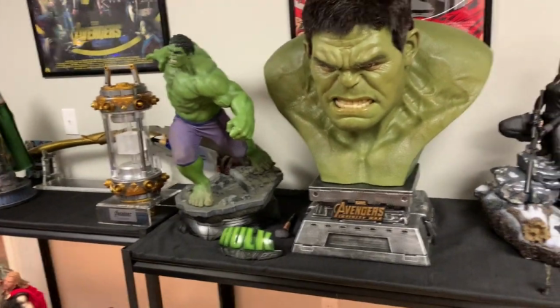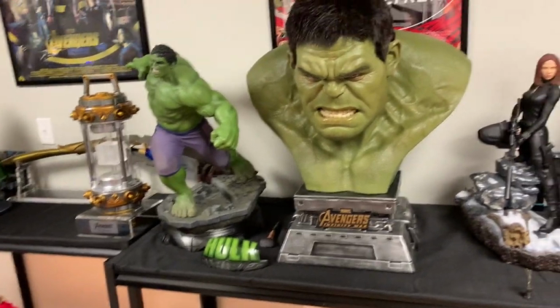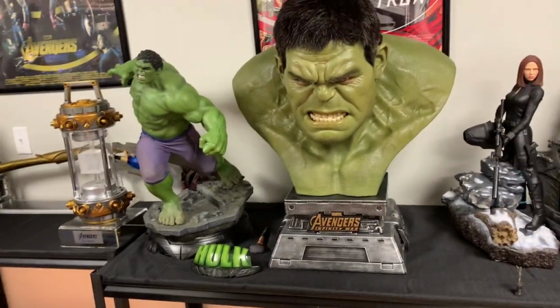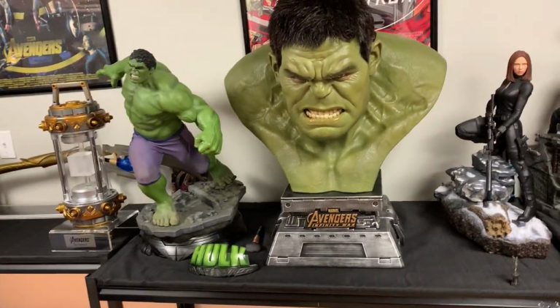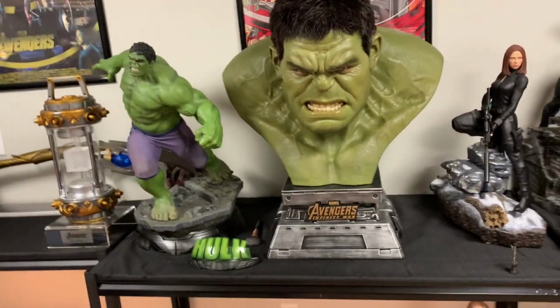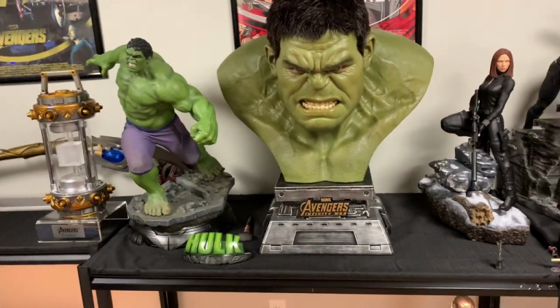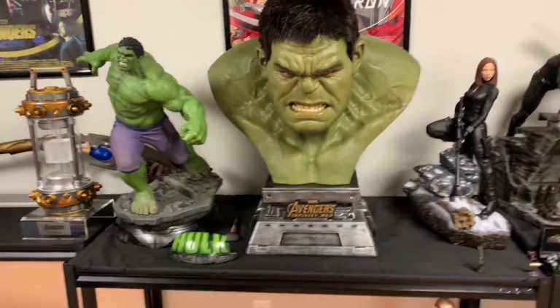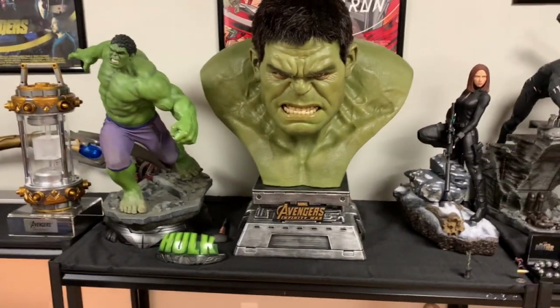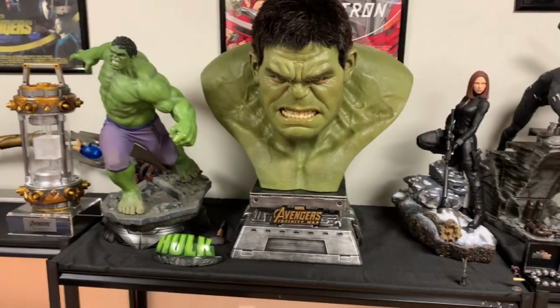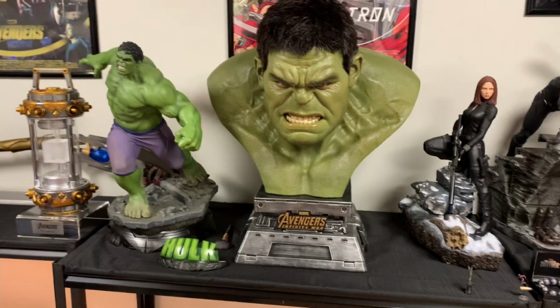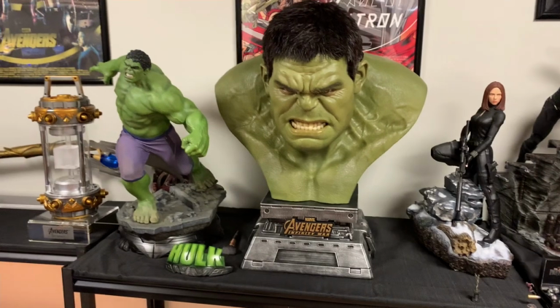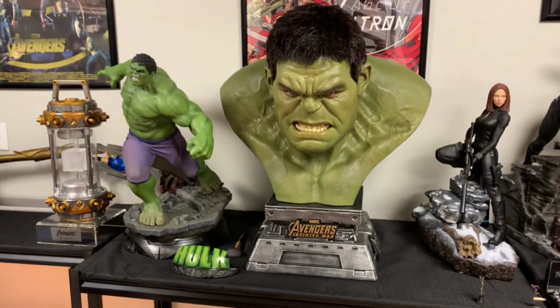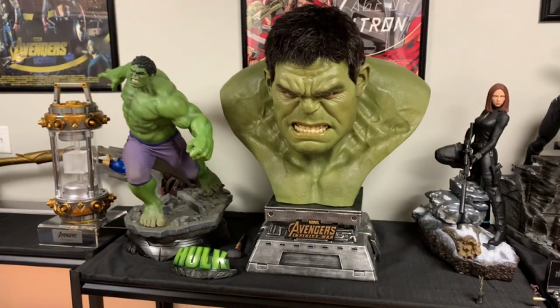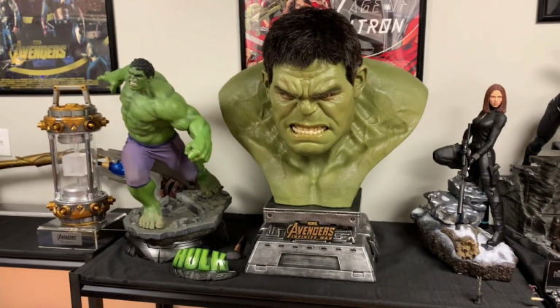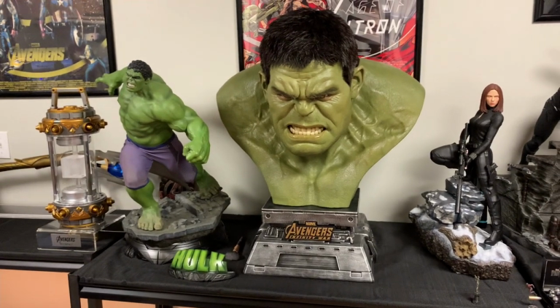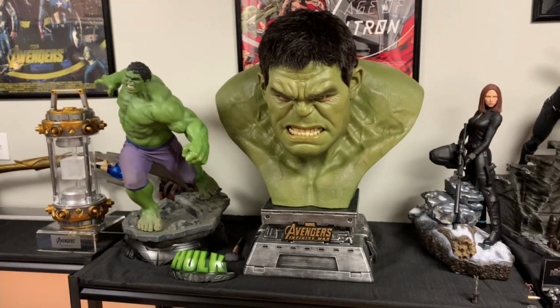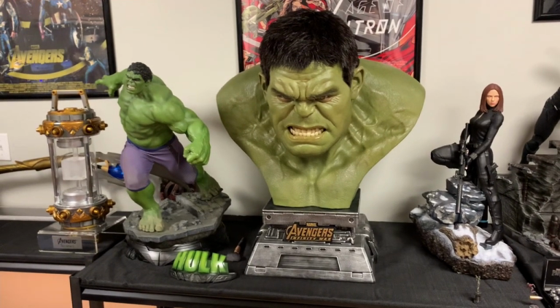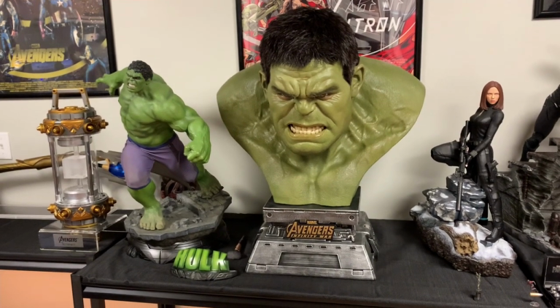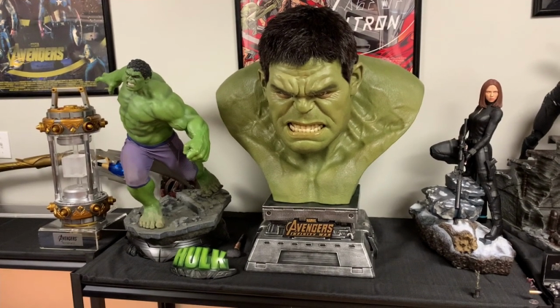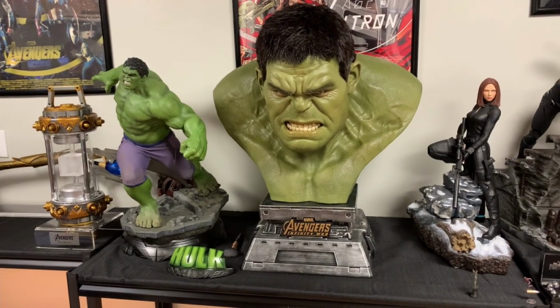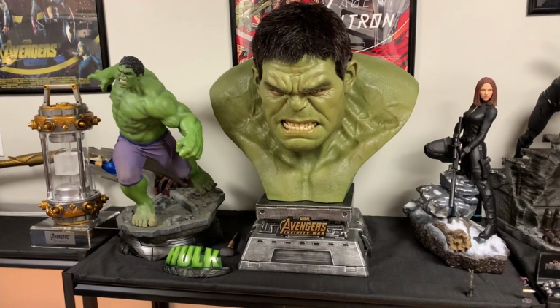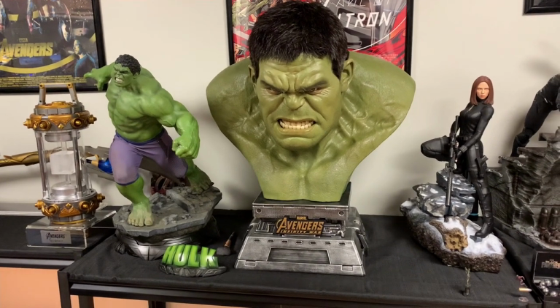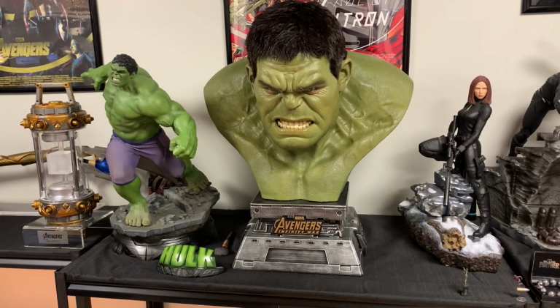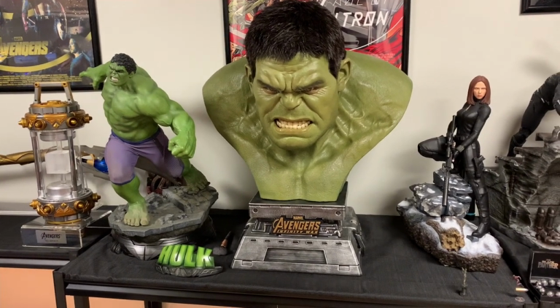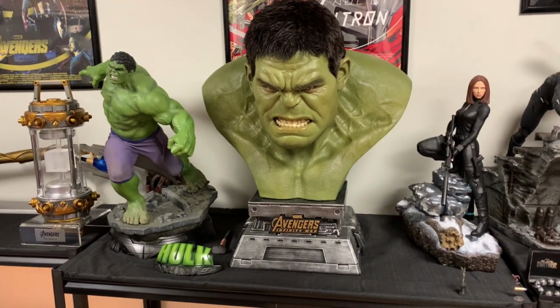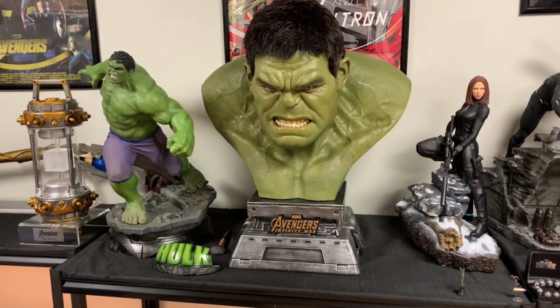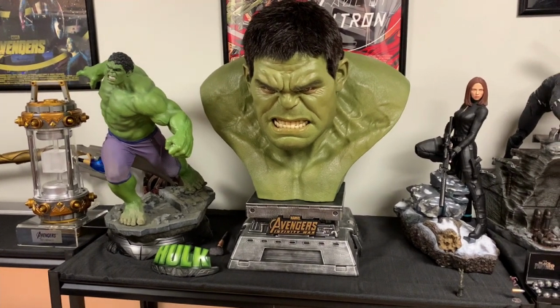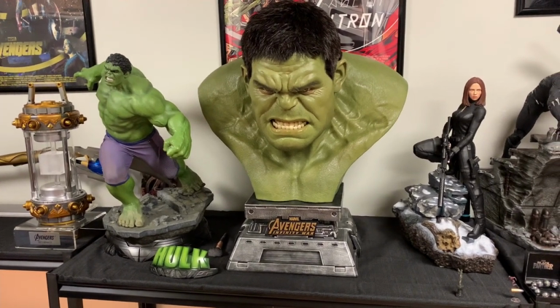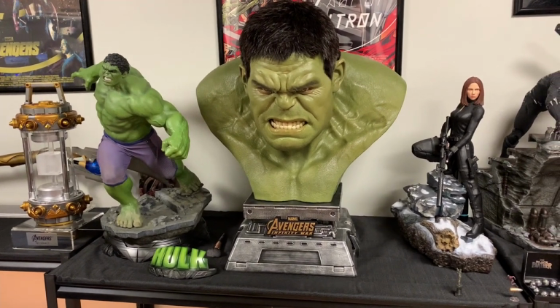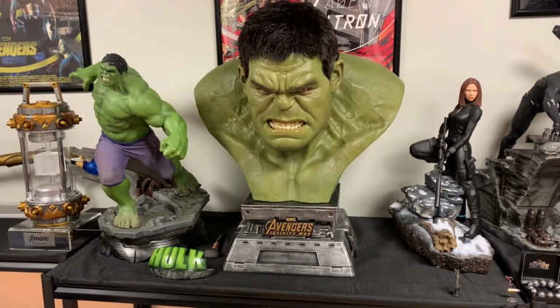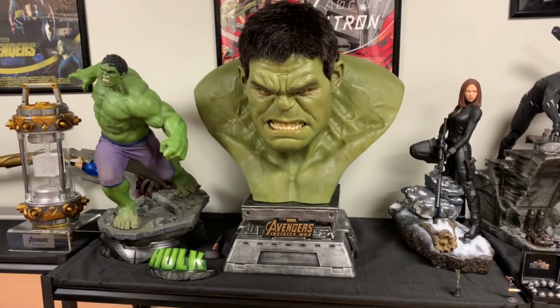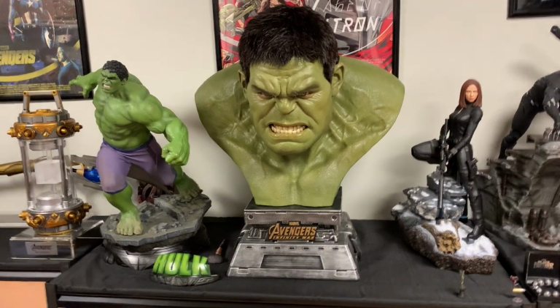Hulk is all silicone with hand-punched hair. I'm not sure if it's acrylic or resin teeth, and then glass eyes.